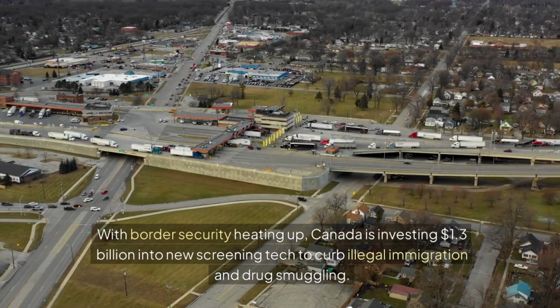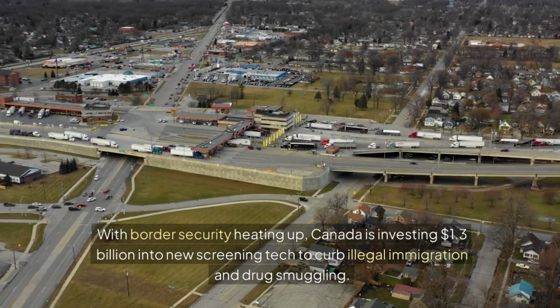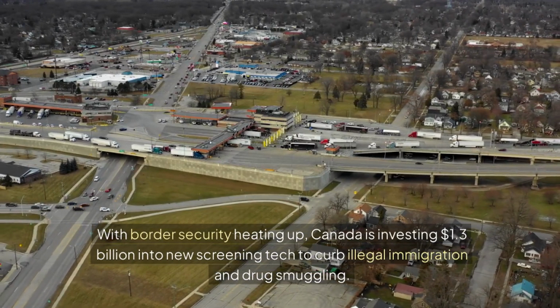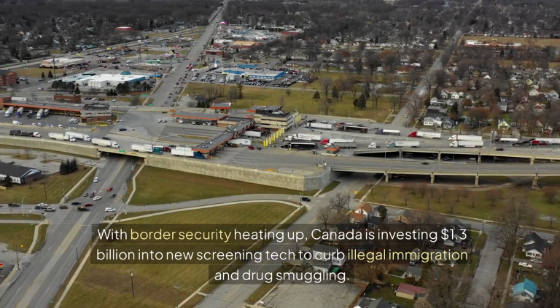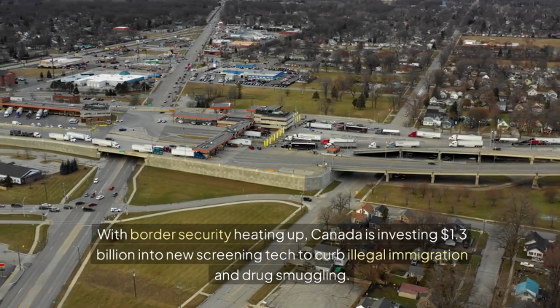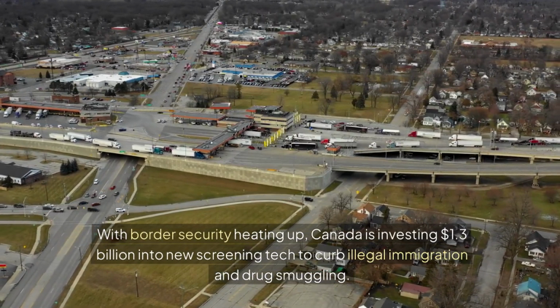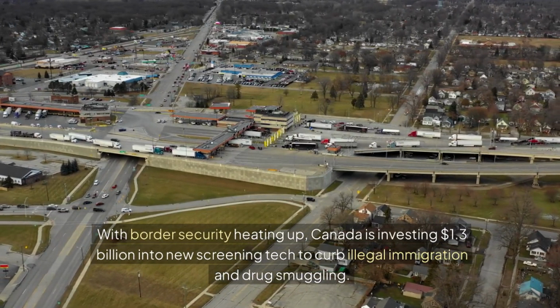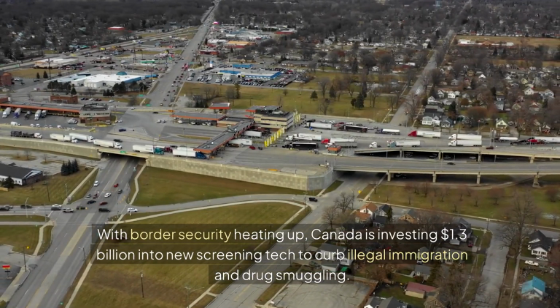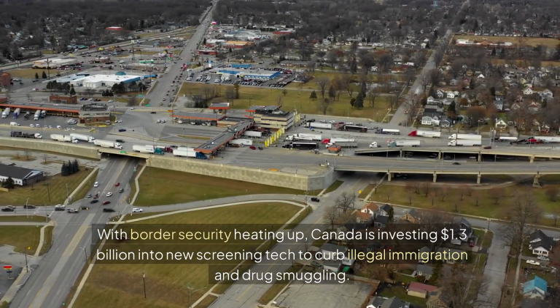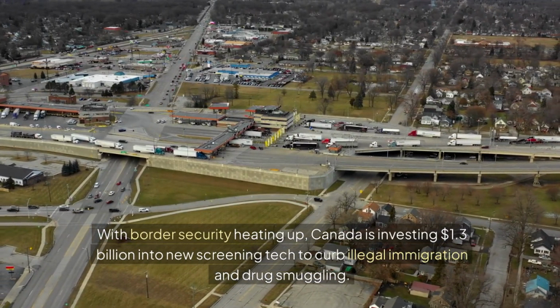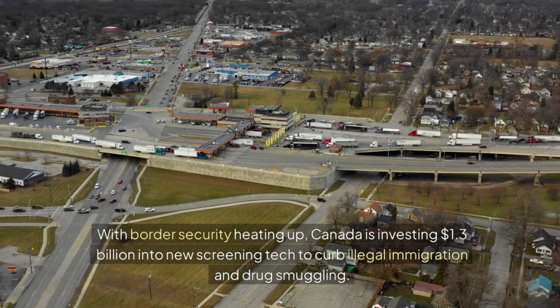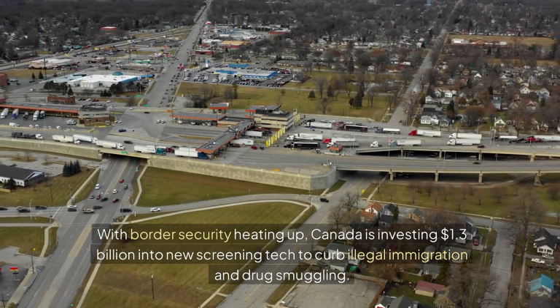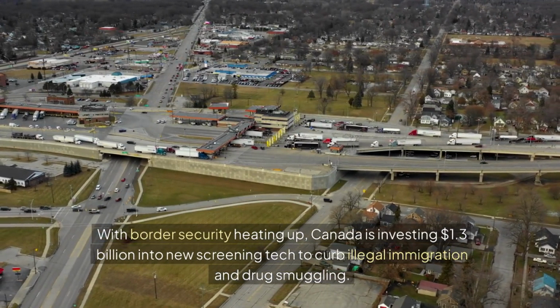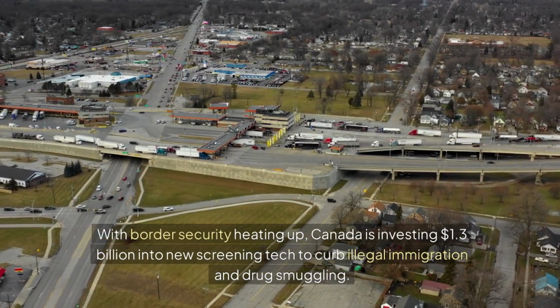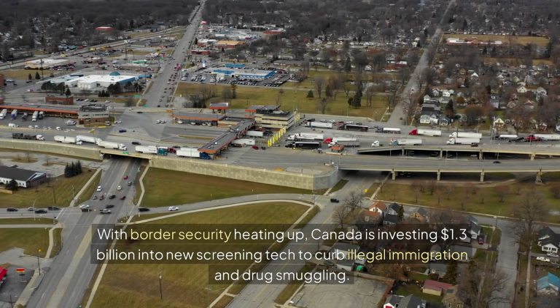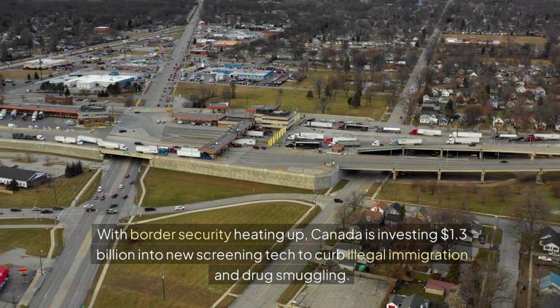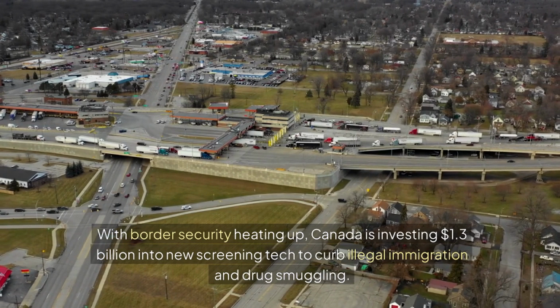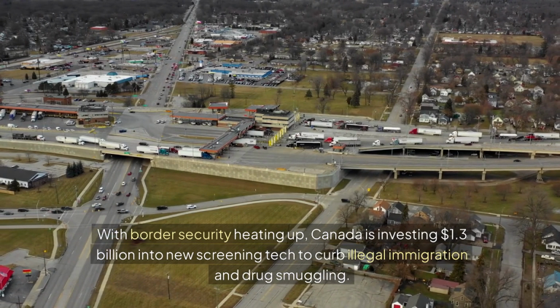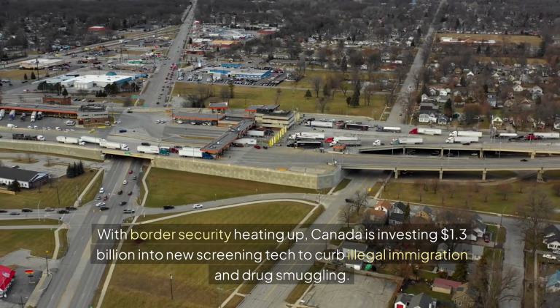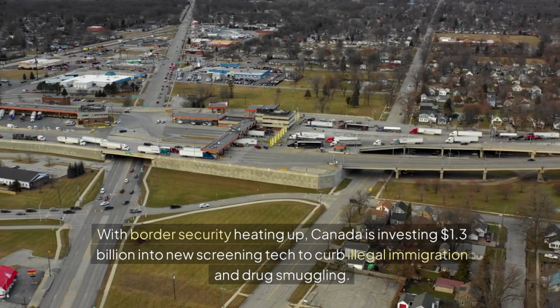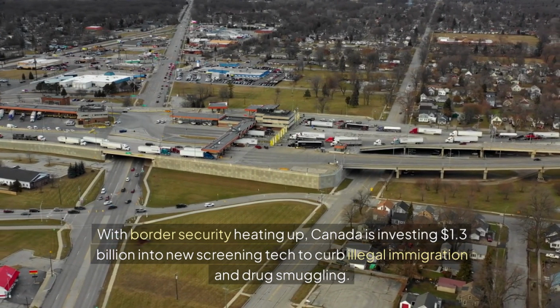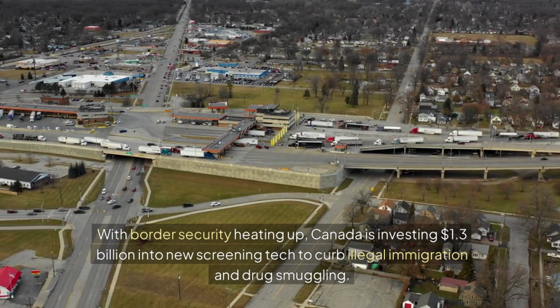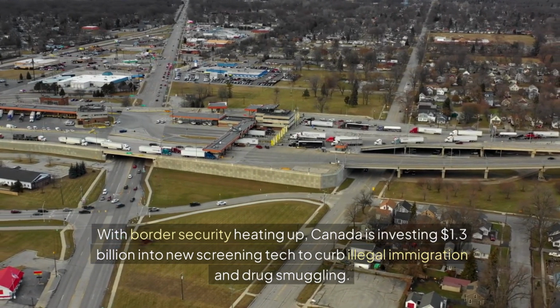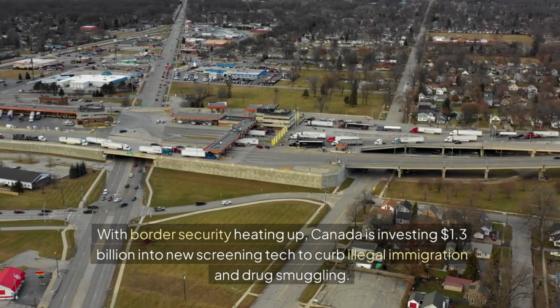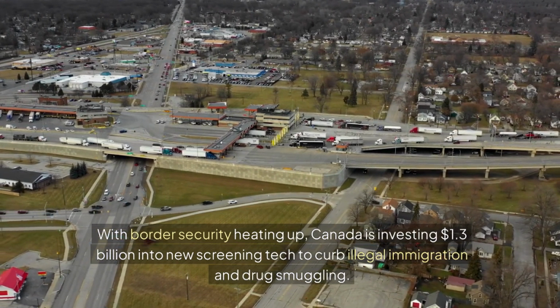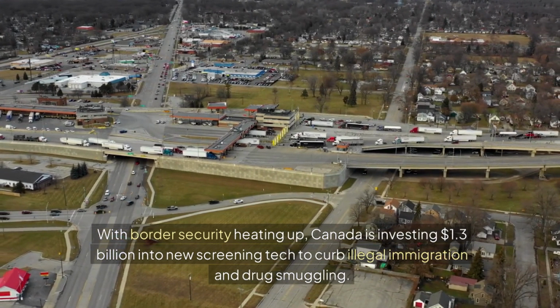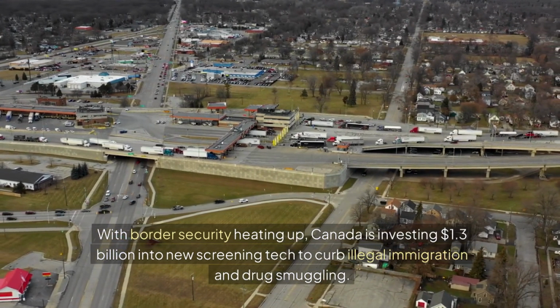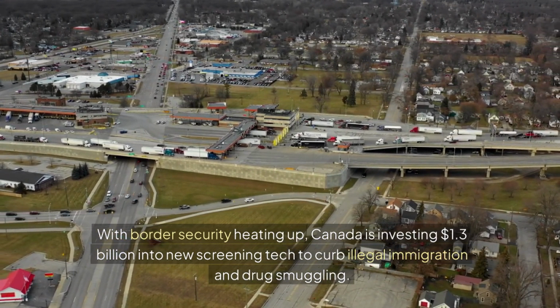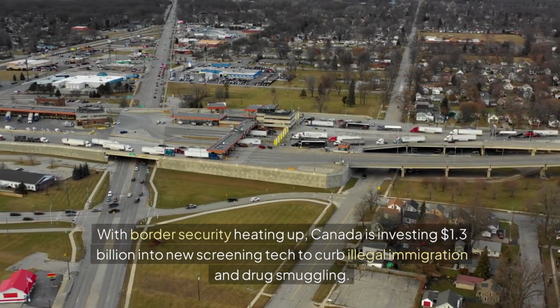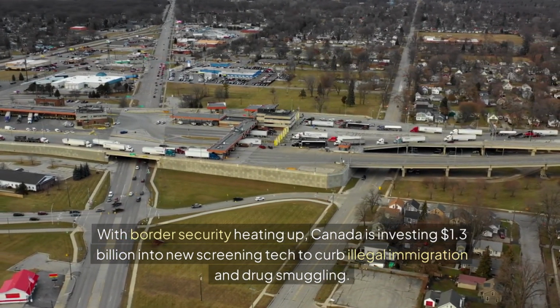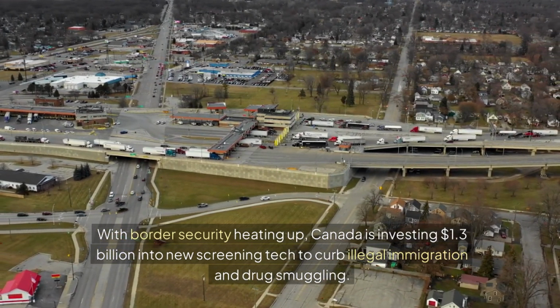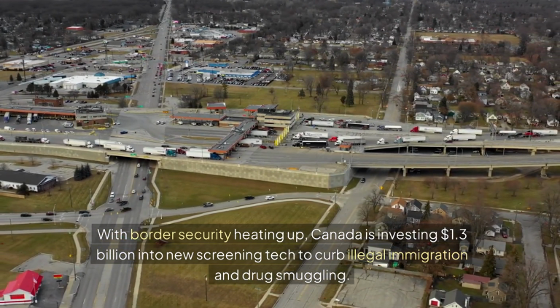With border security heating up, Canada is investing $1.3 billion into new screening tech to curb illegal immigration and drug smuggling.